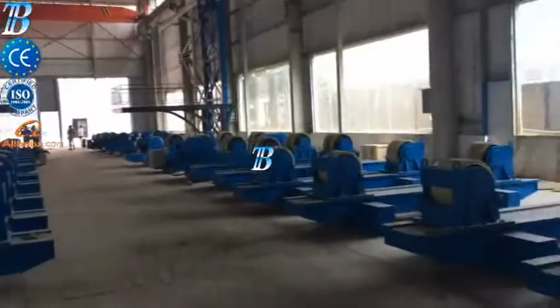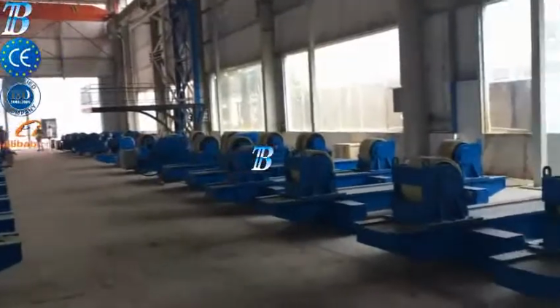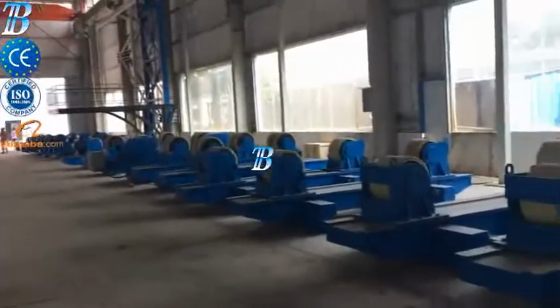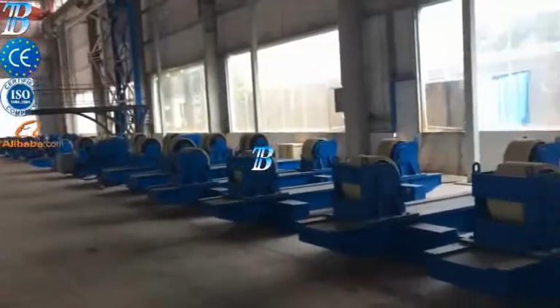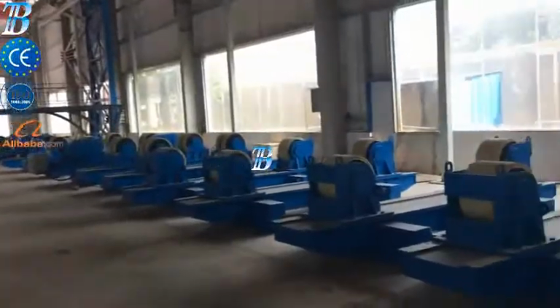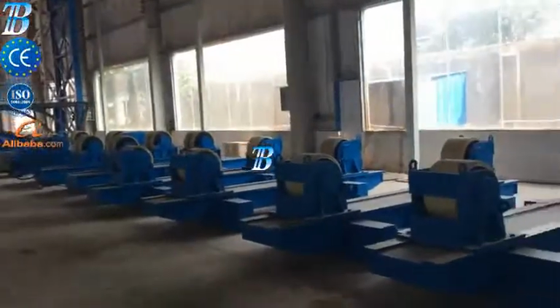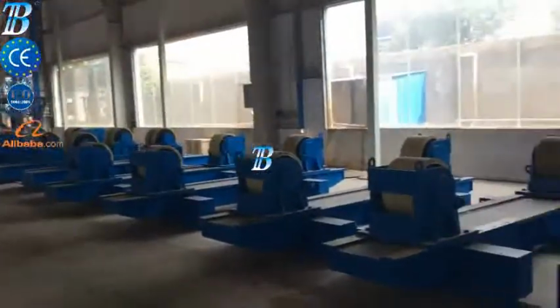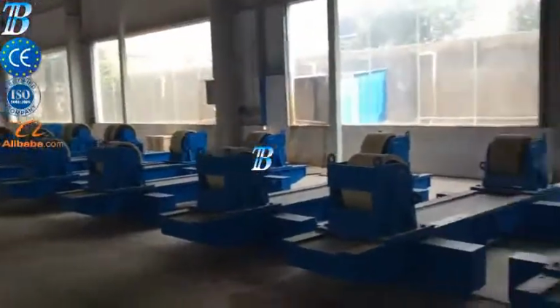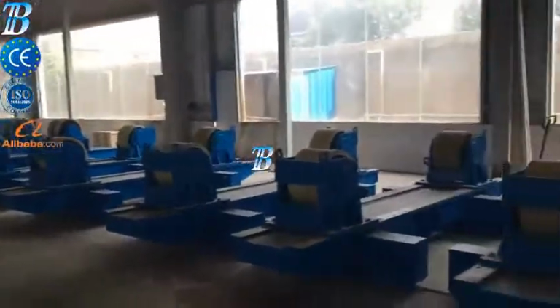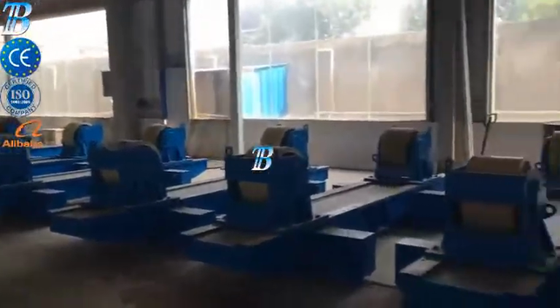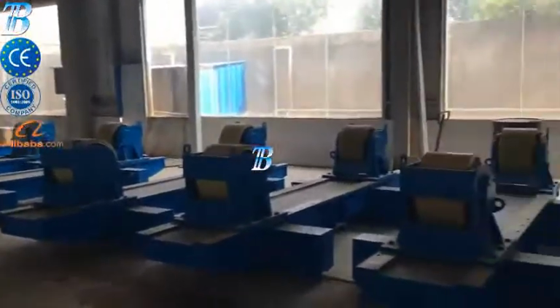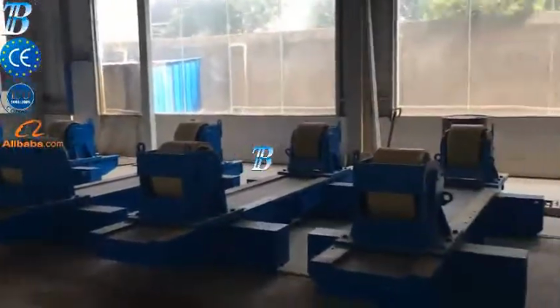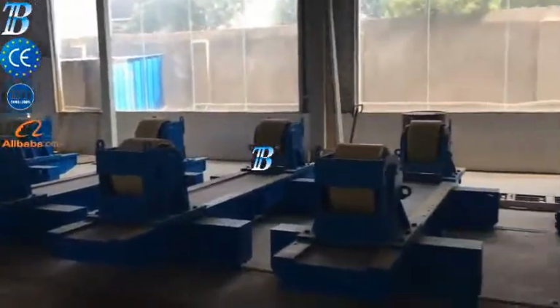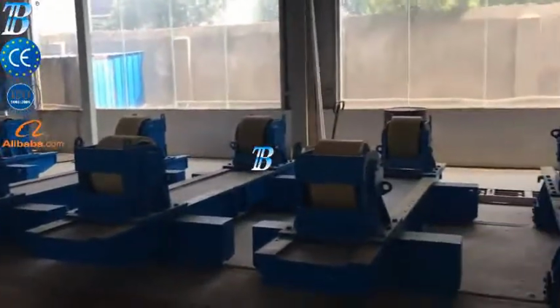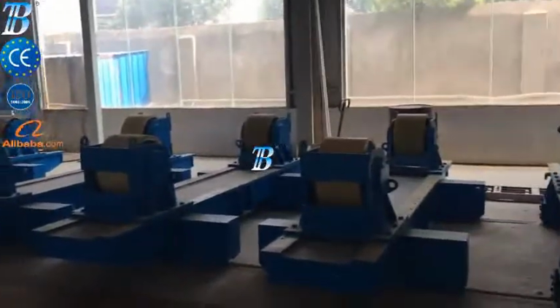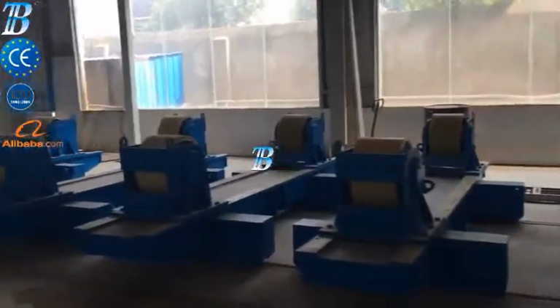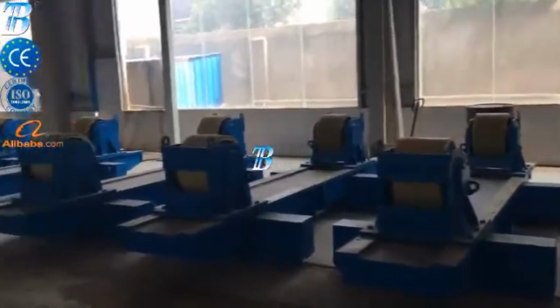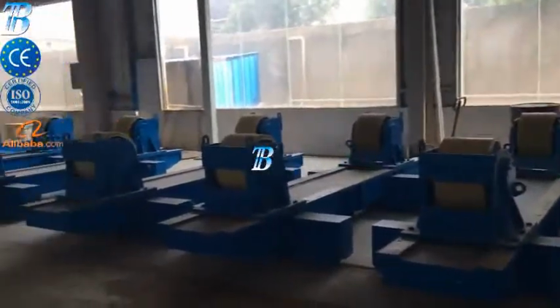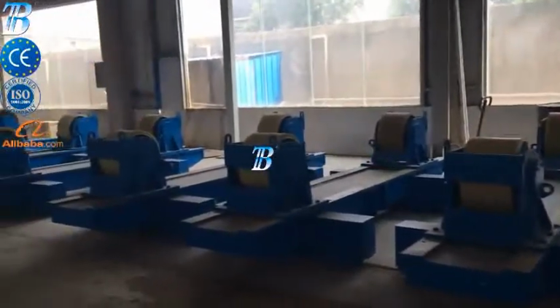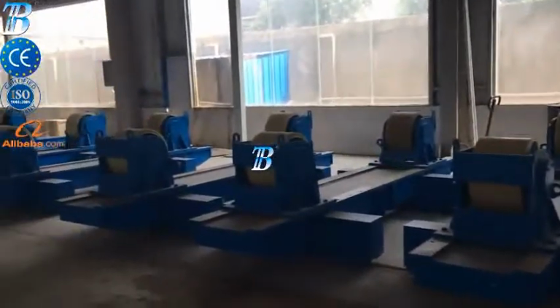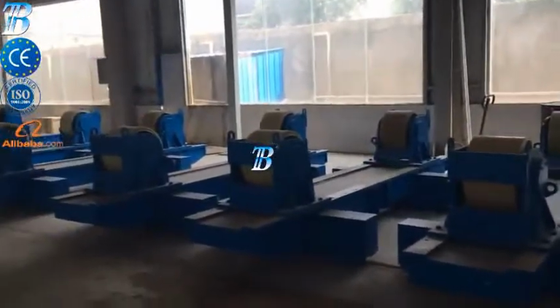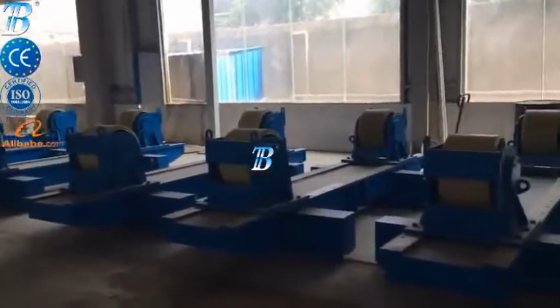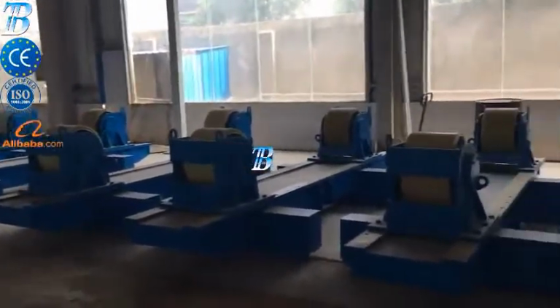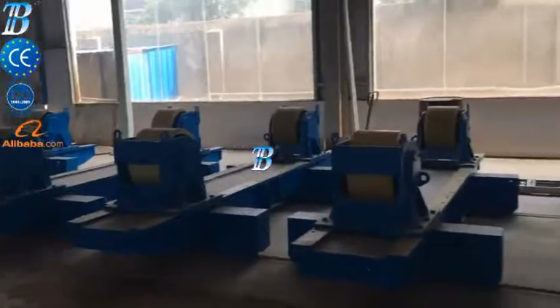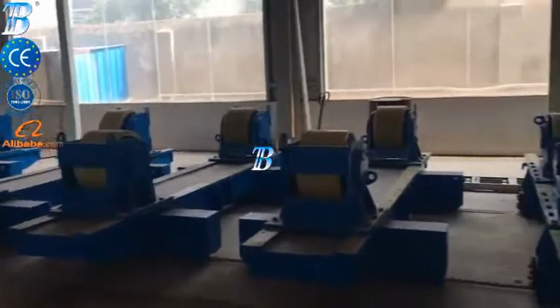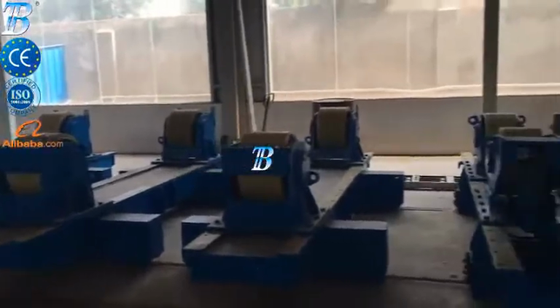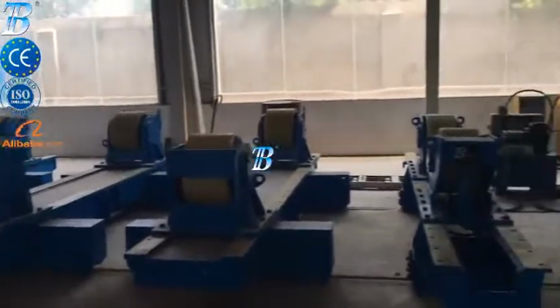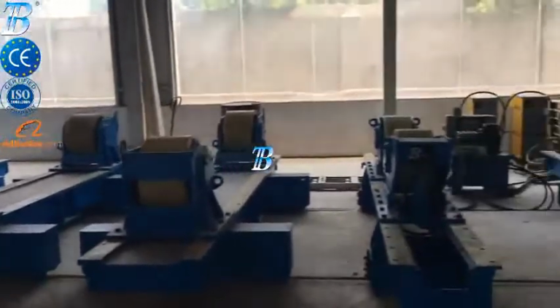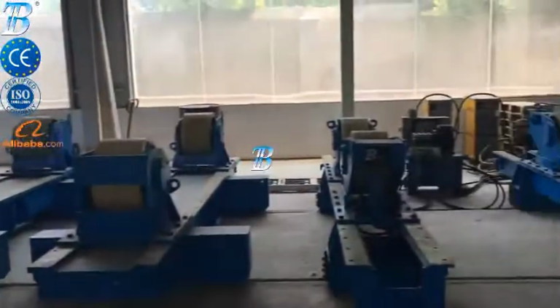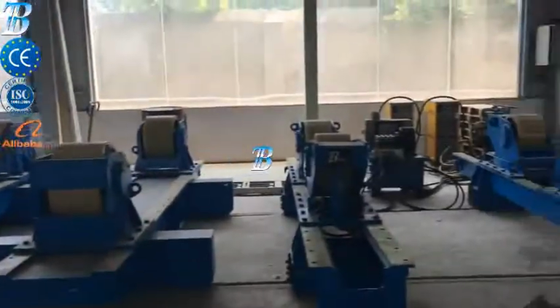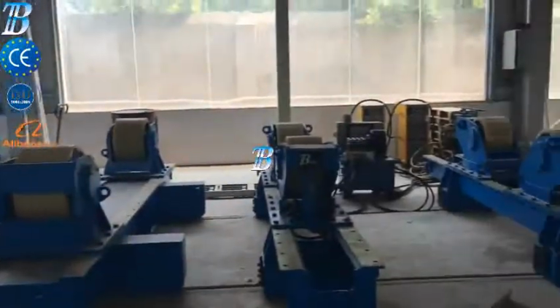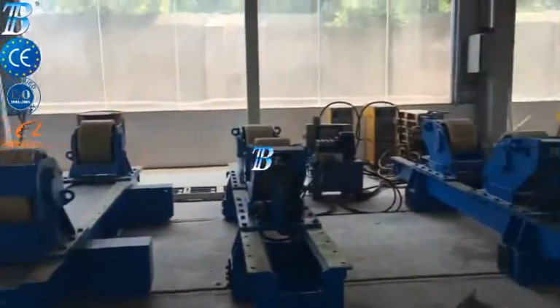Prefabrication. Rolling. In turnkey solutions, BOTA can deliver a complete production line that includes rolling.